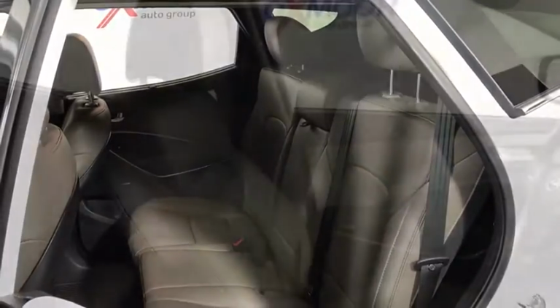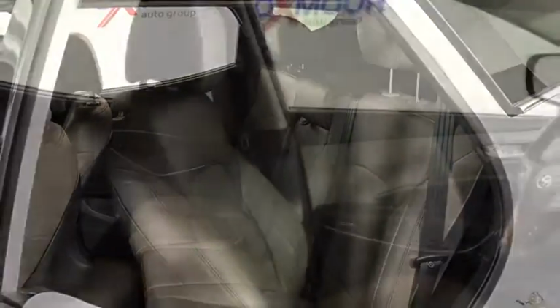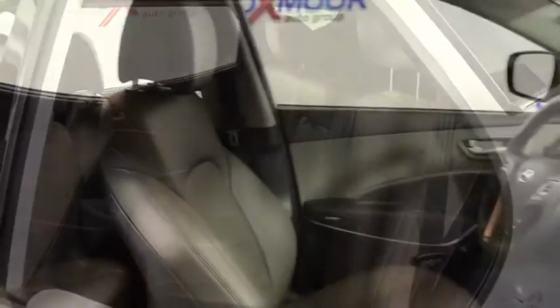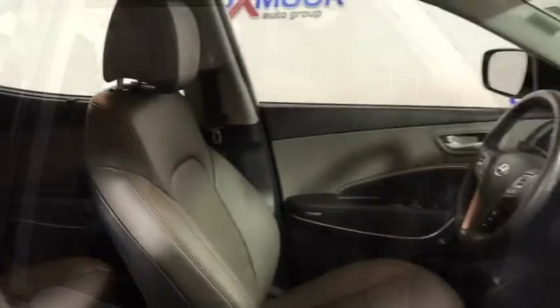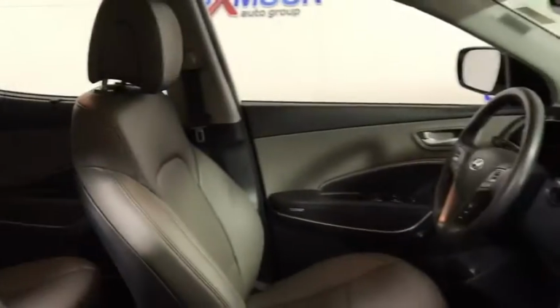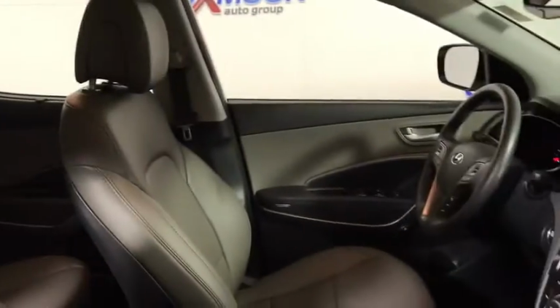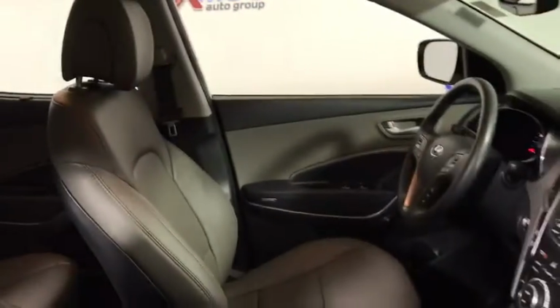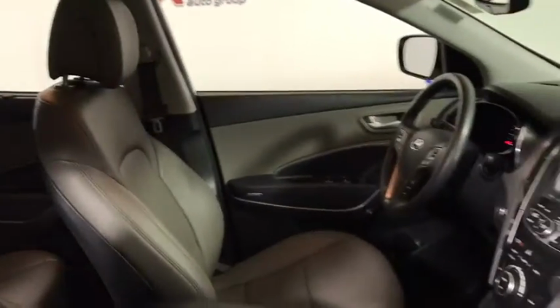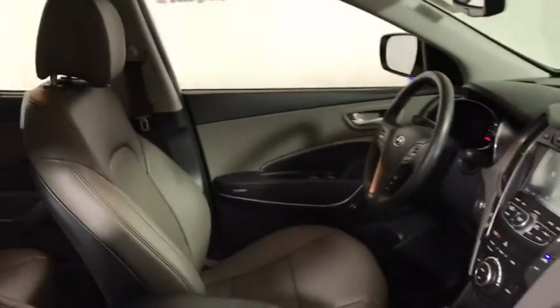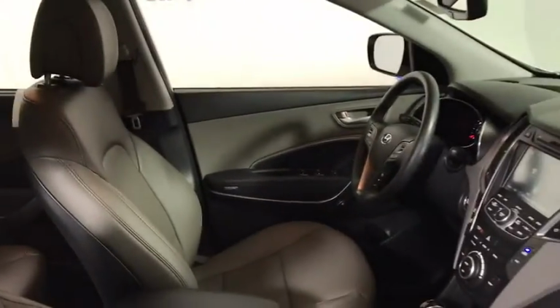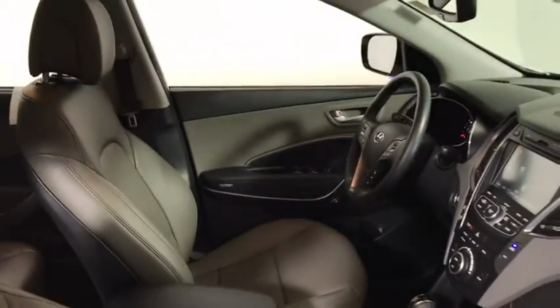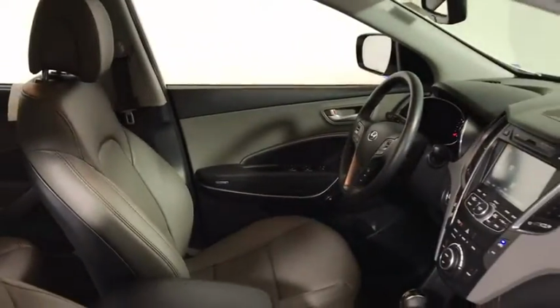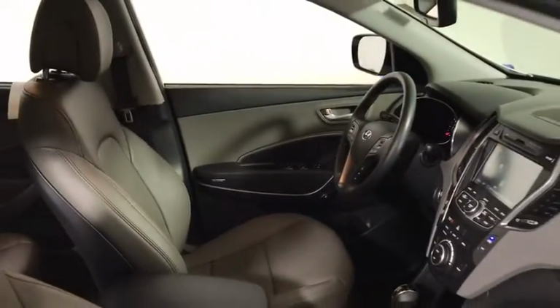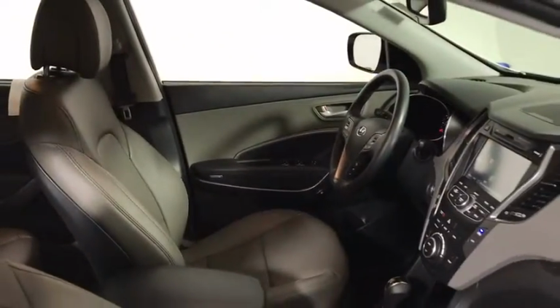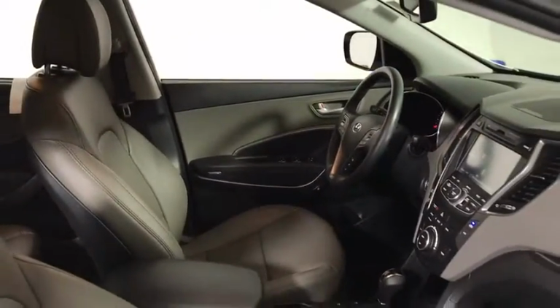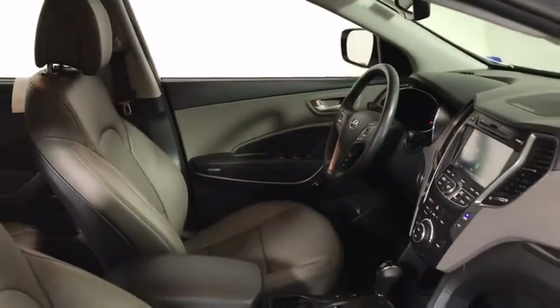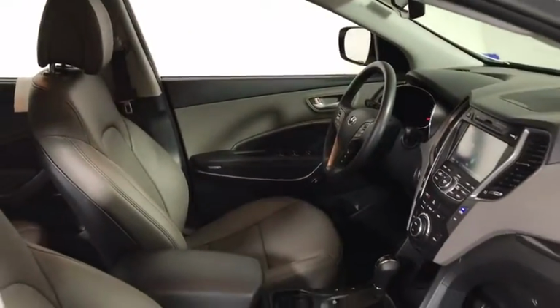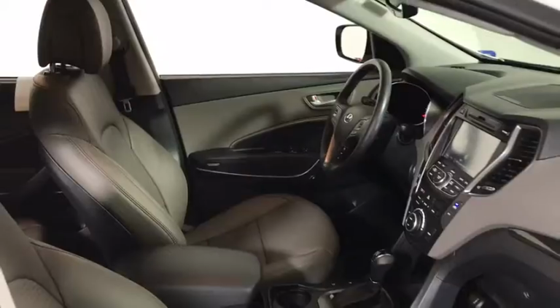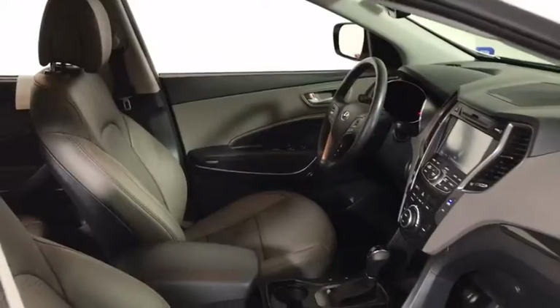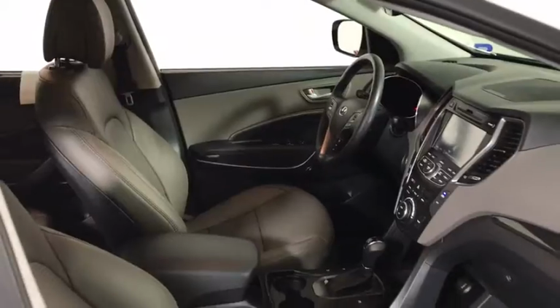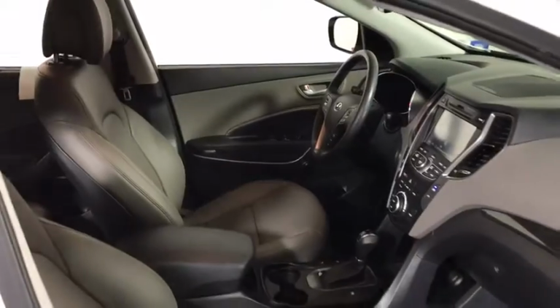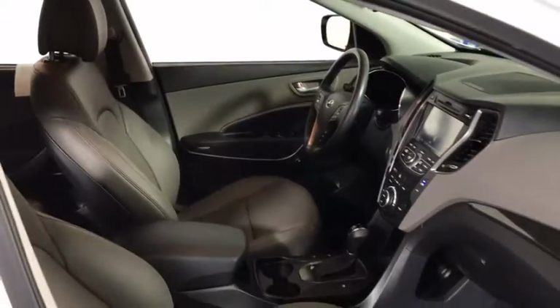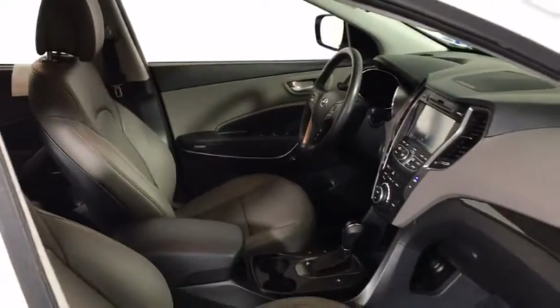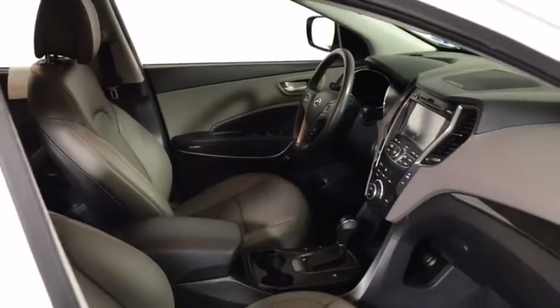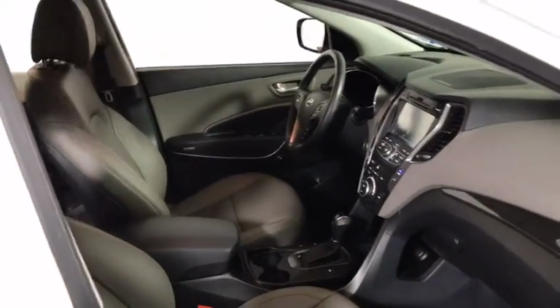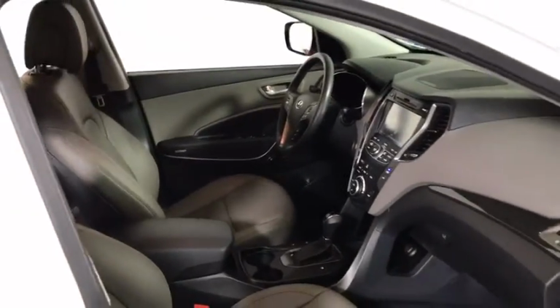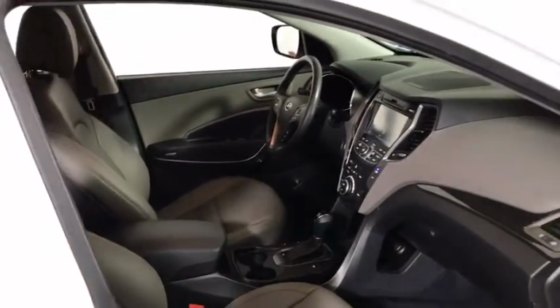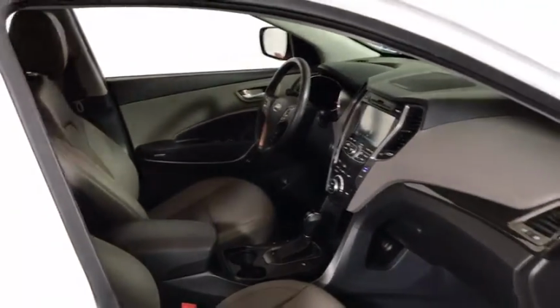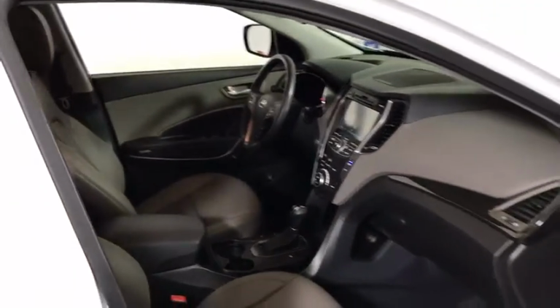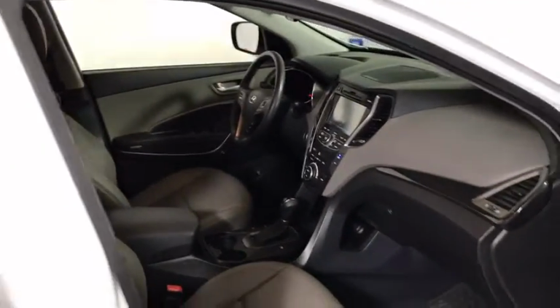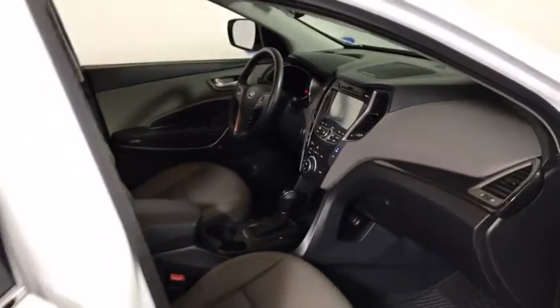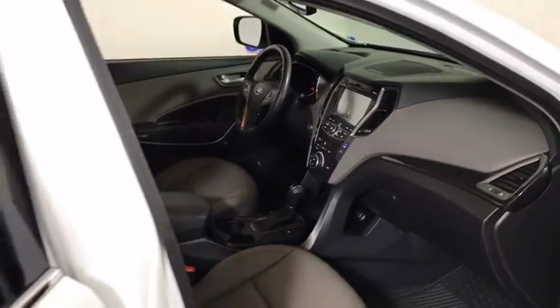Security system, trip computer, tachometer, remote keyless entry, overhead console, brake assist, panic alarm.